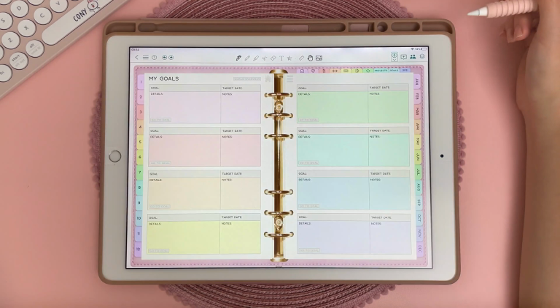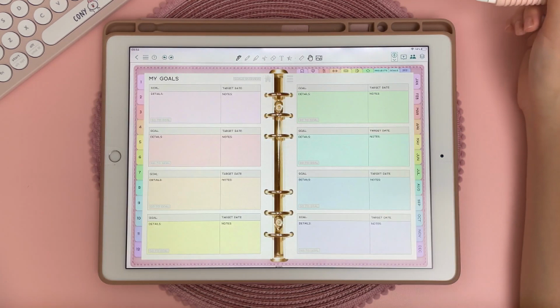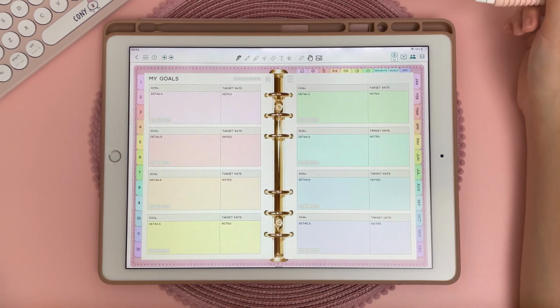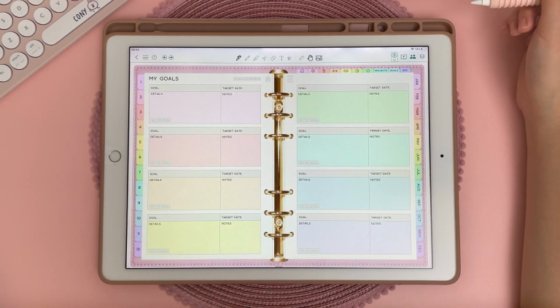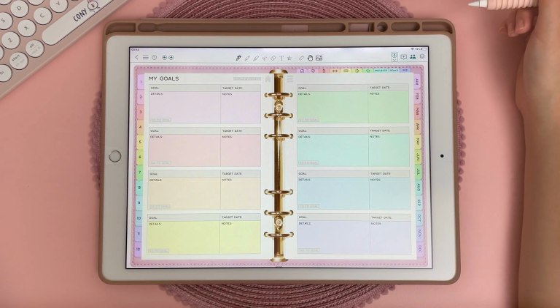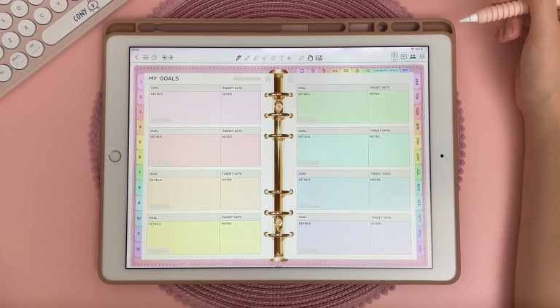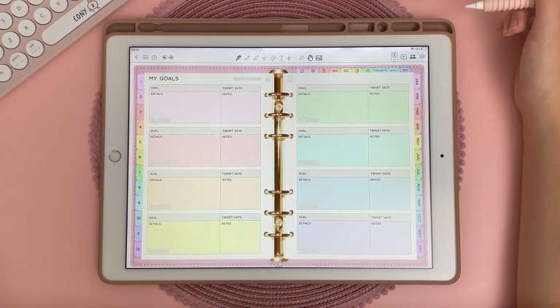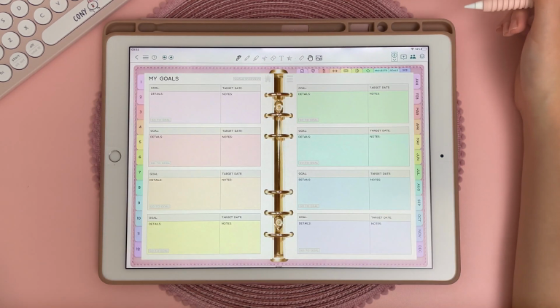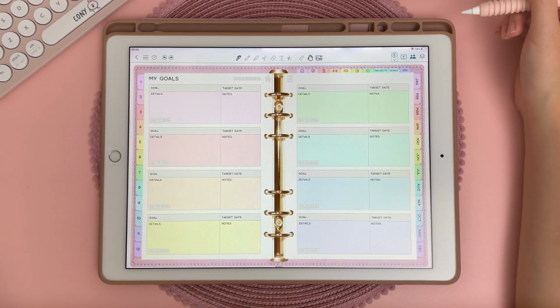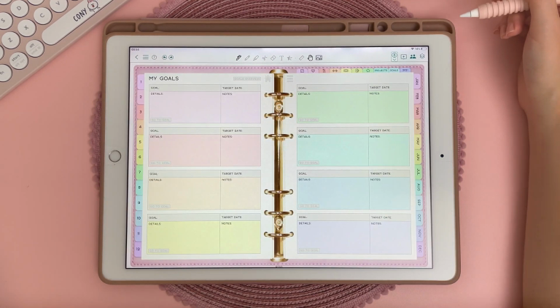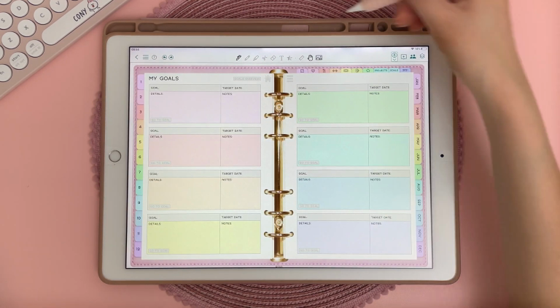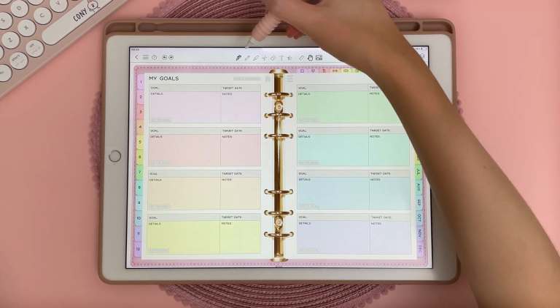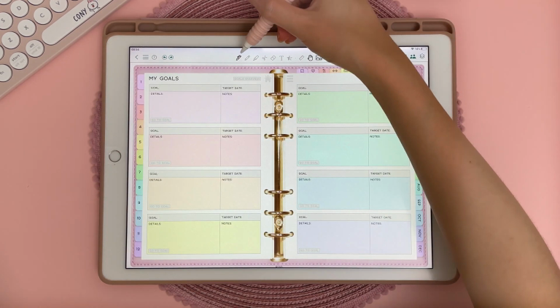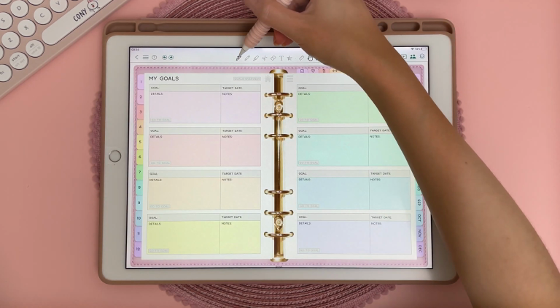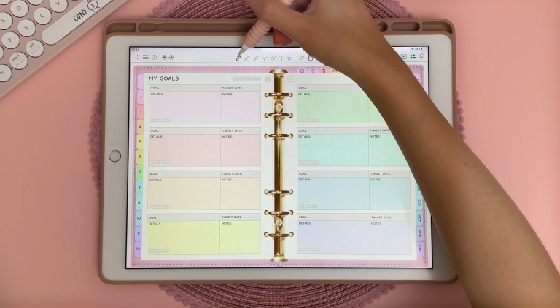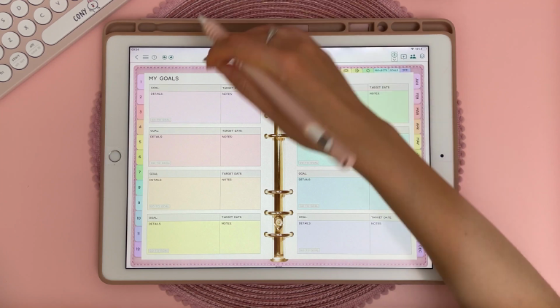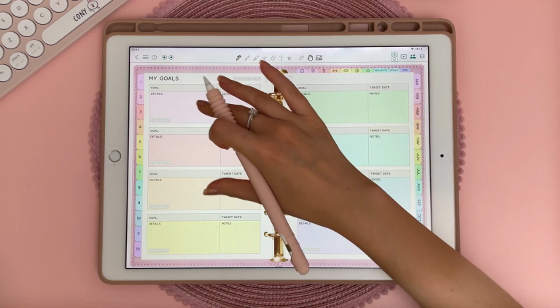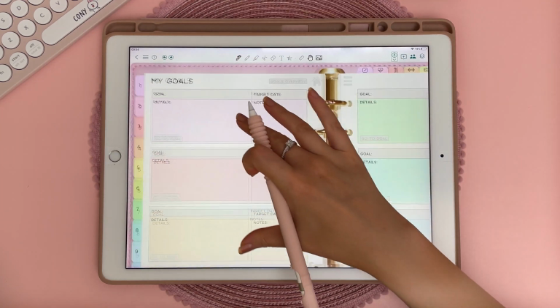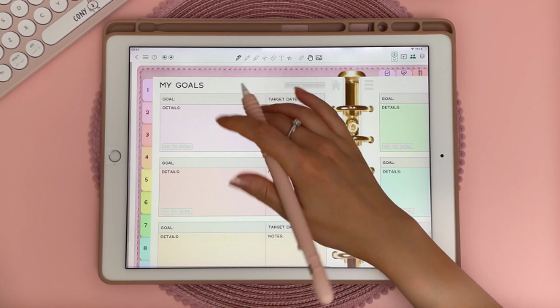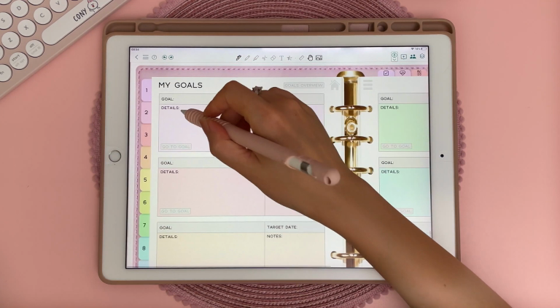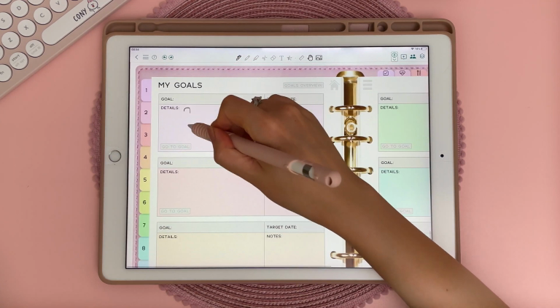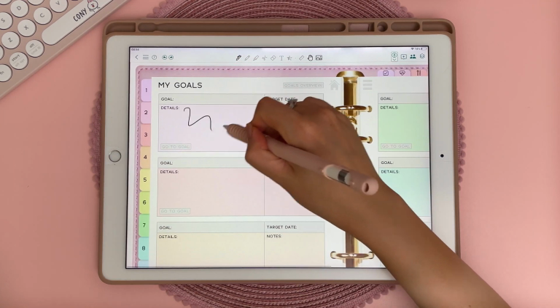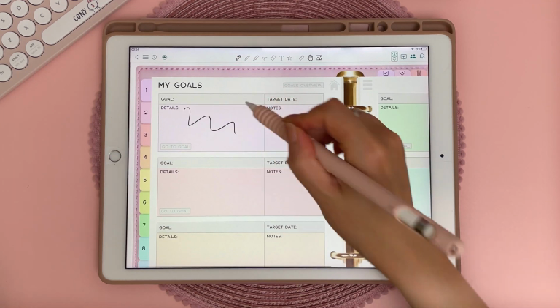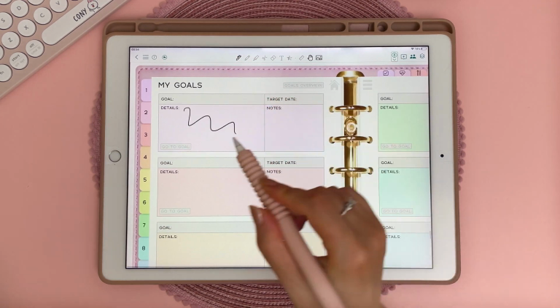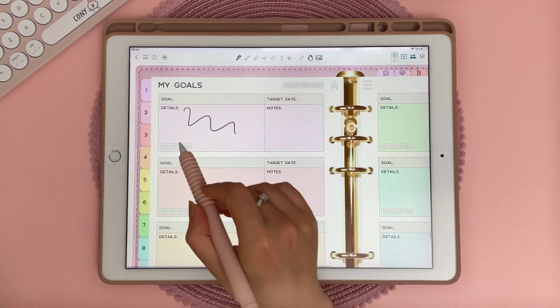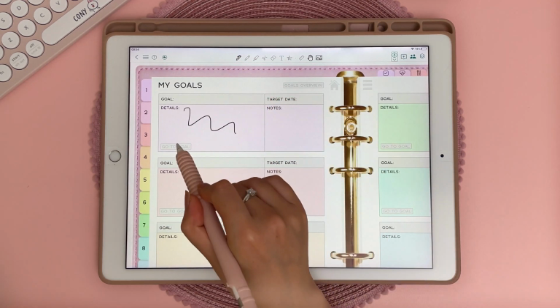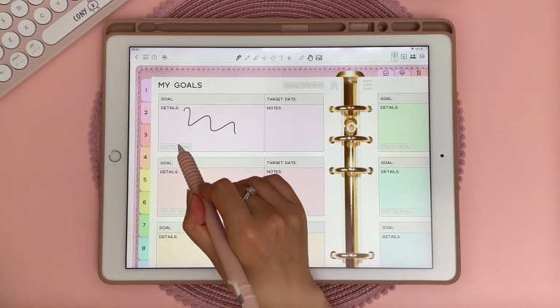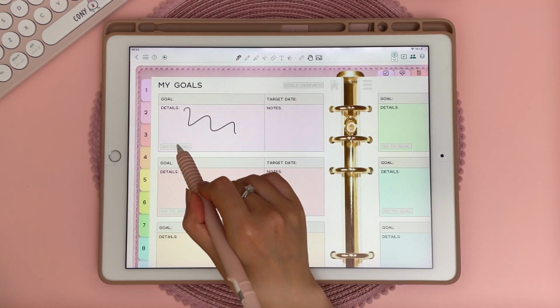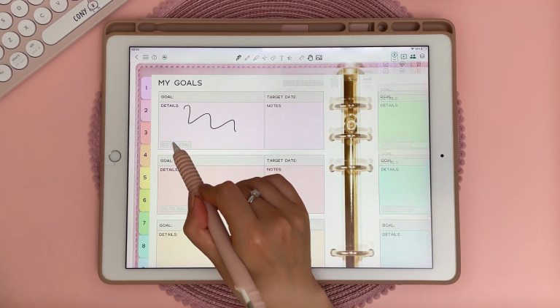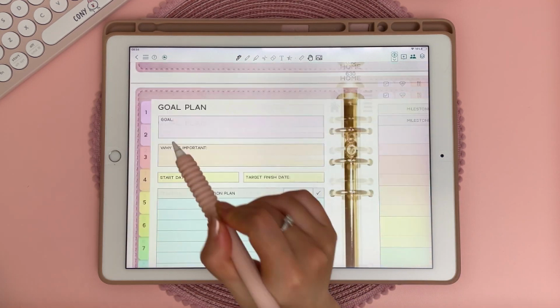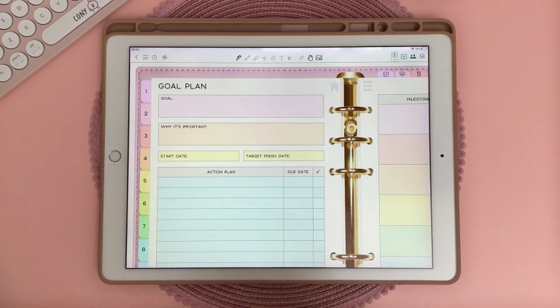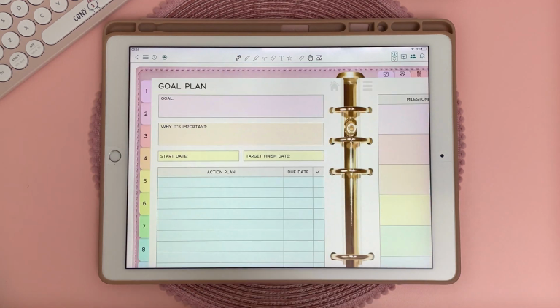Unlike GoodNotes, there is no separate hyperlink mode in ColorNote, so you can be in edit mode, write, and also tap to use the hyperlinks at the same time.